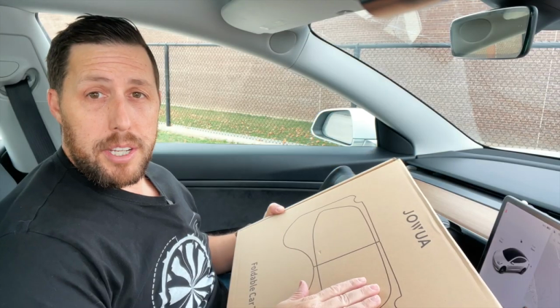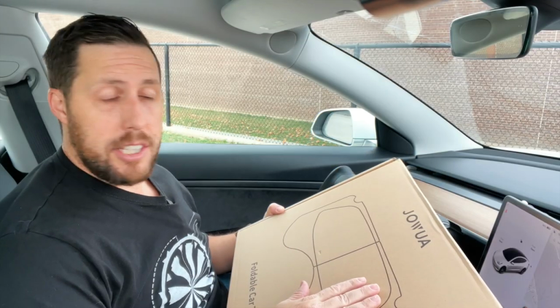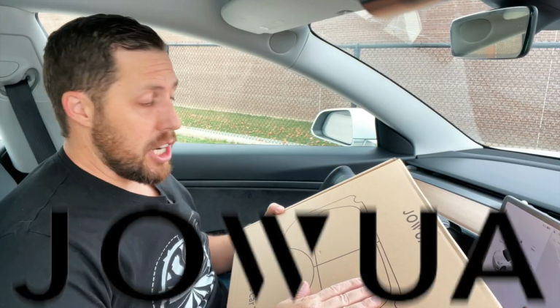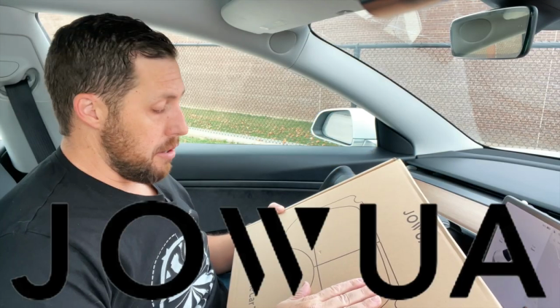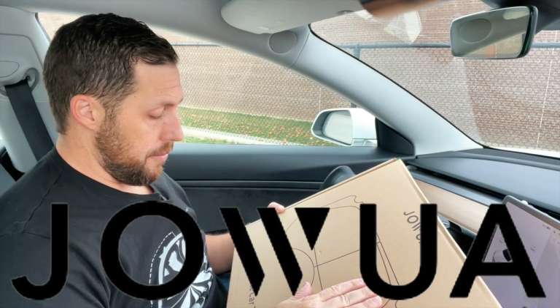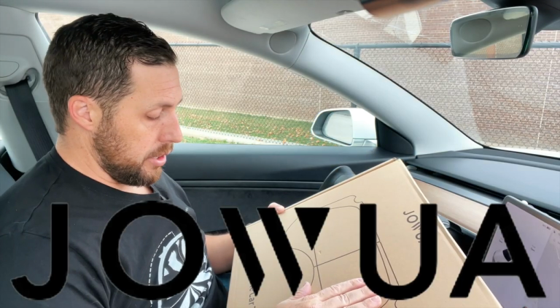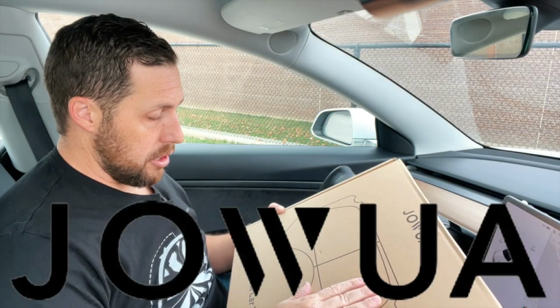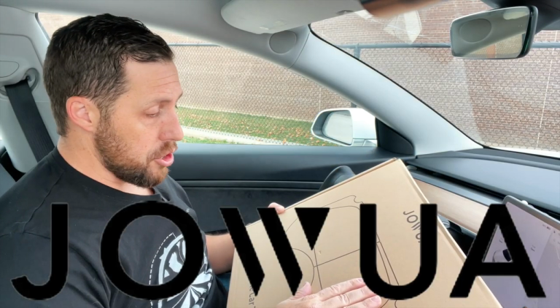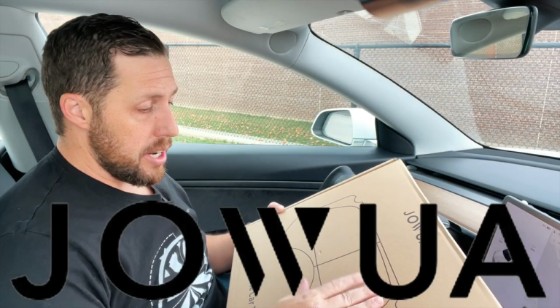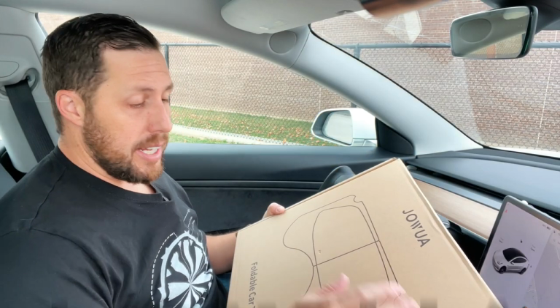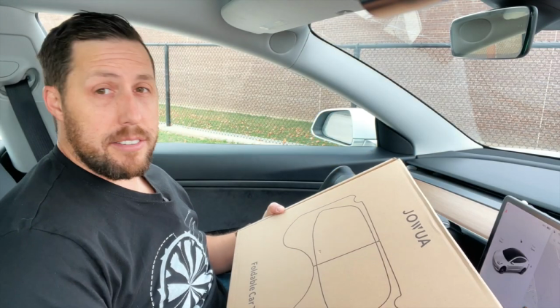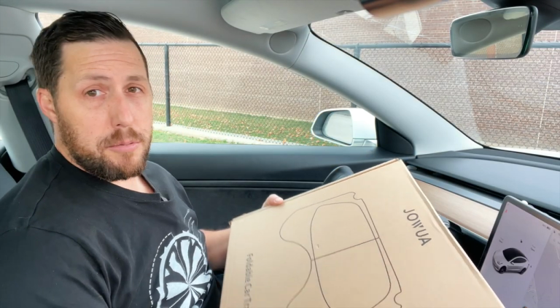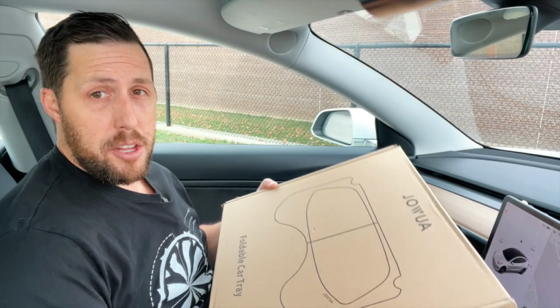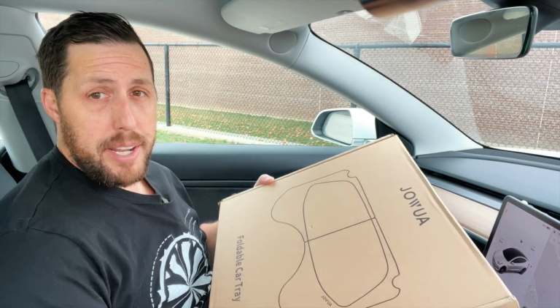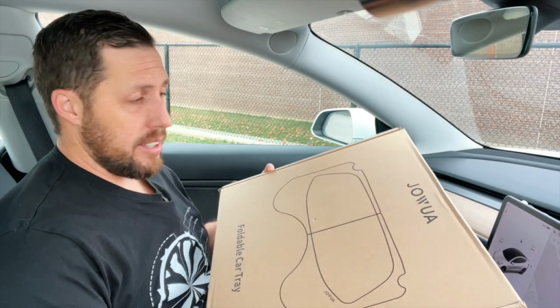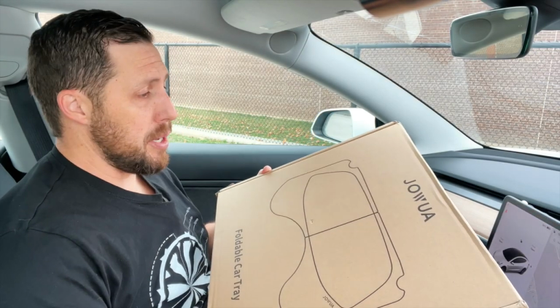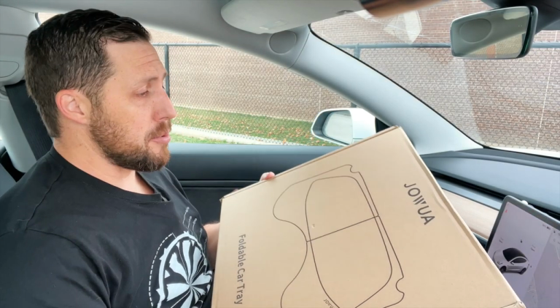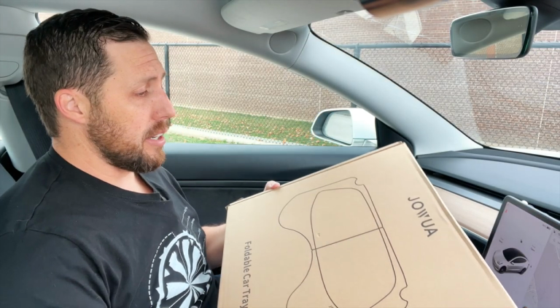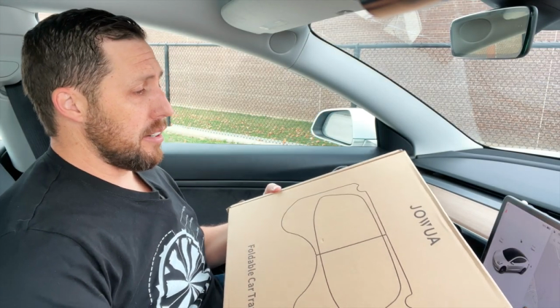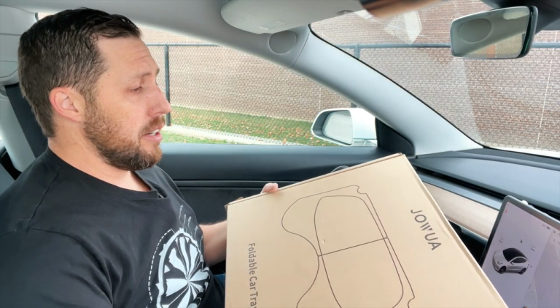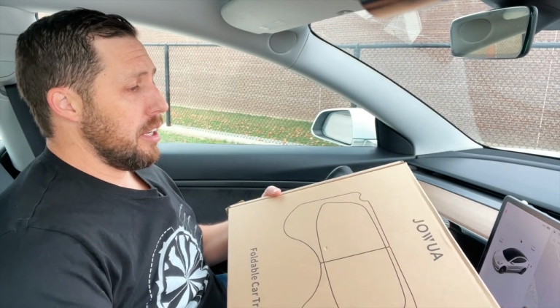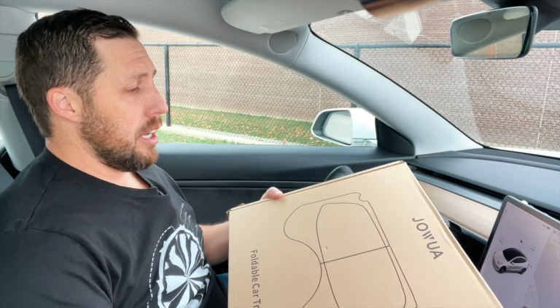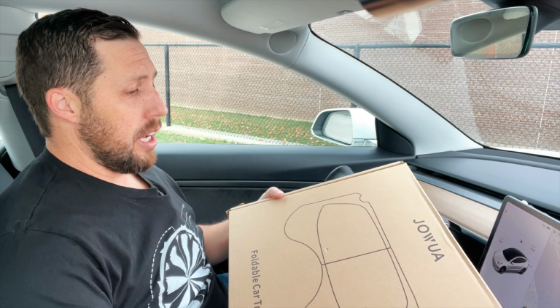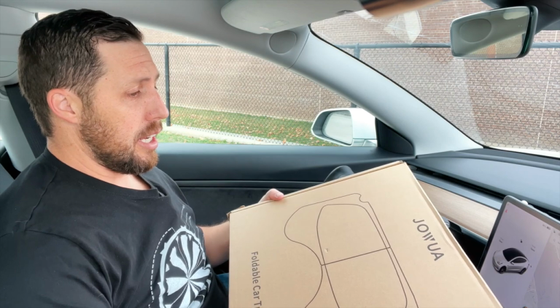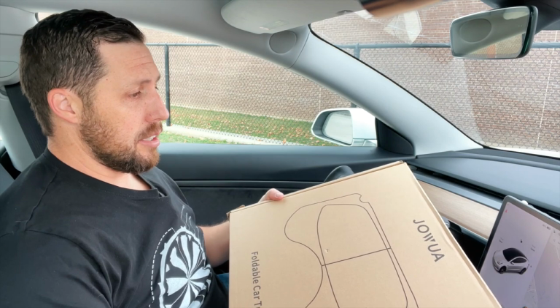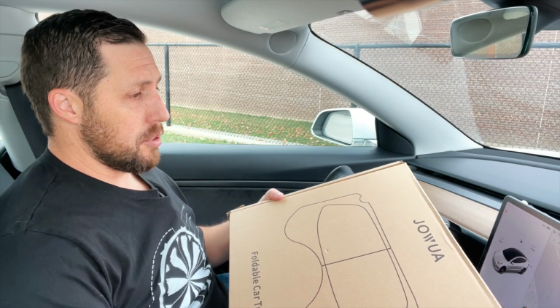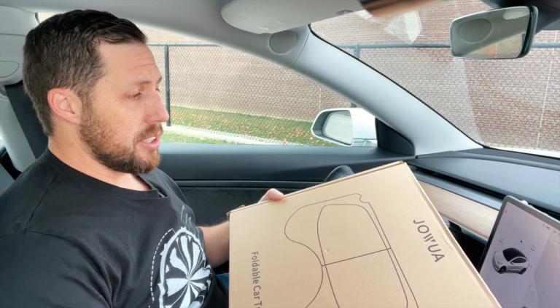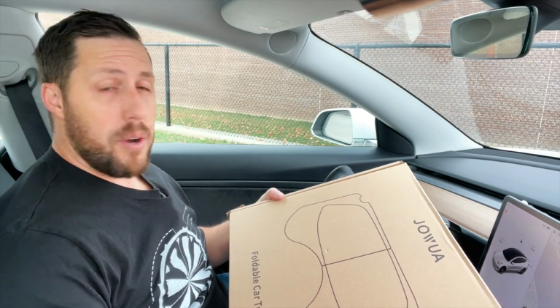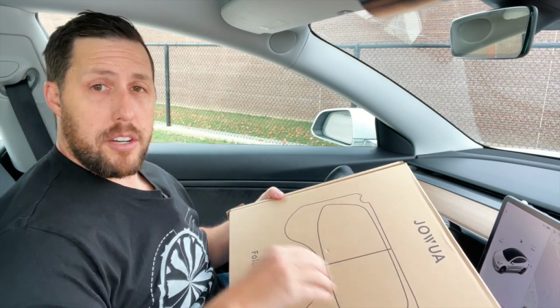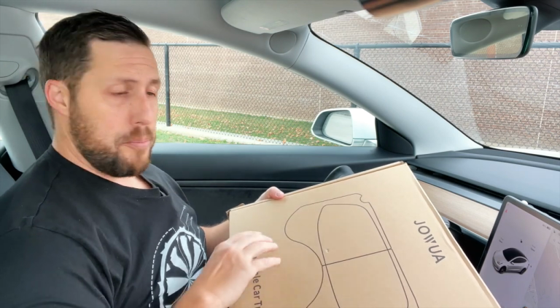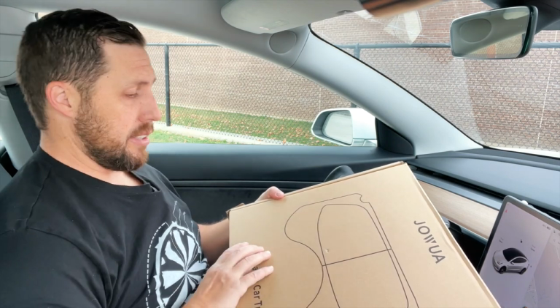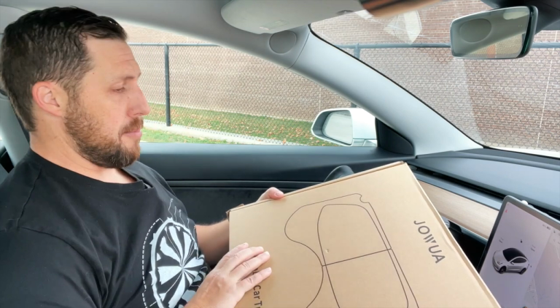So I got the Jawa folding car tray. It's rather big — it's like a pizza box. So let's go ahead and open this up.